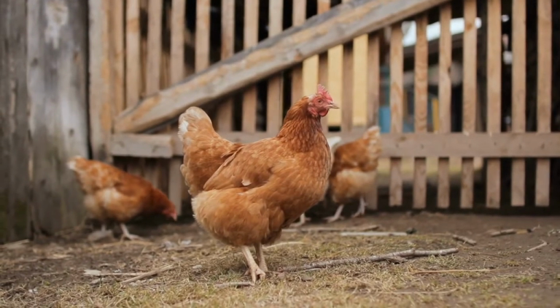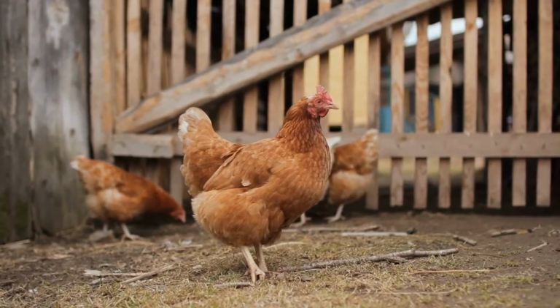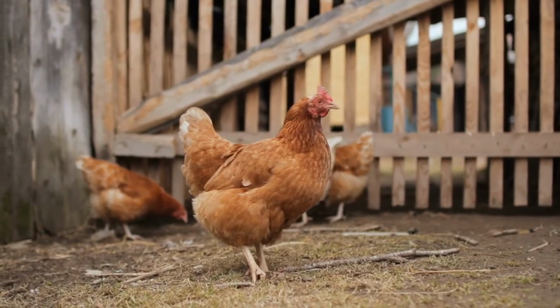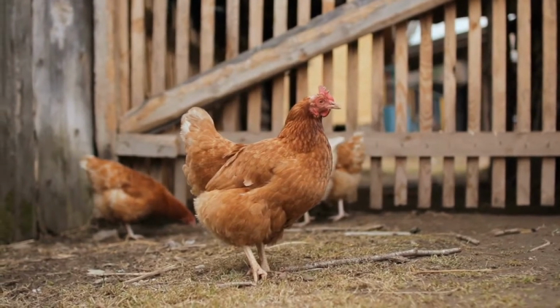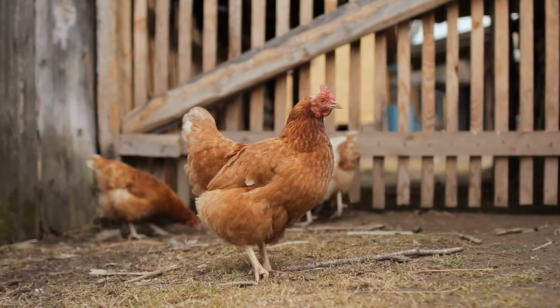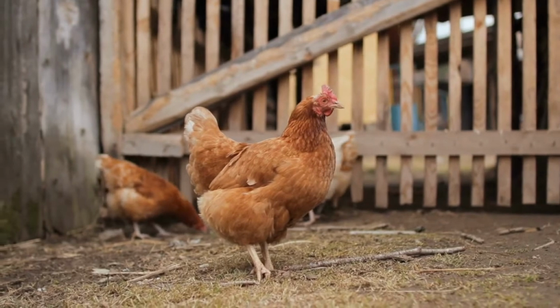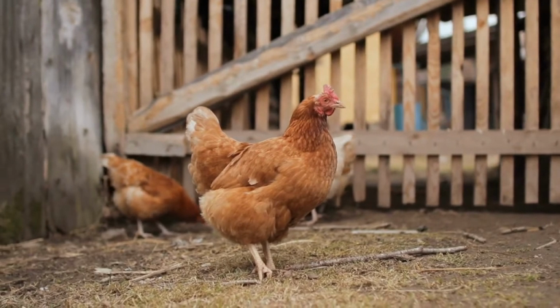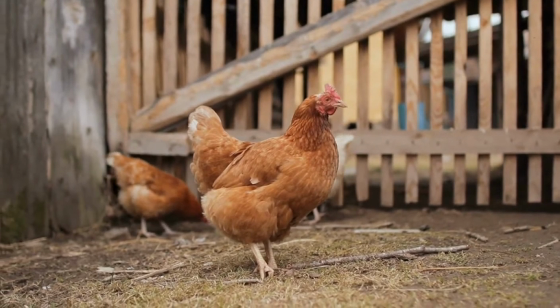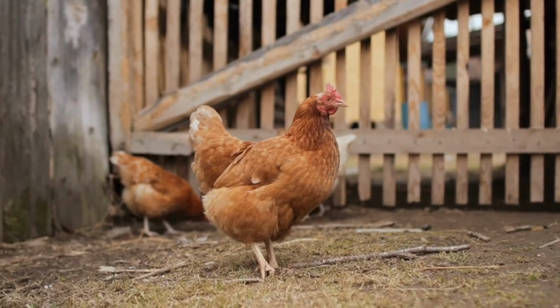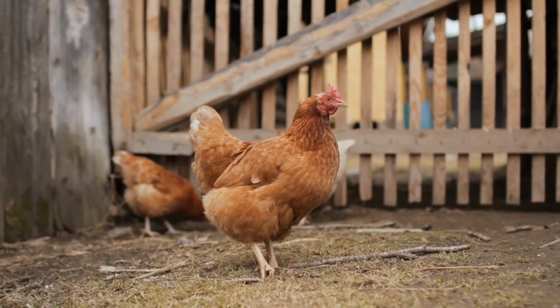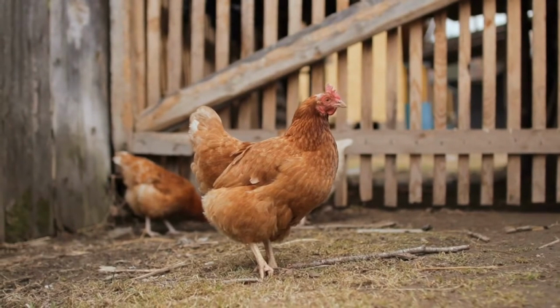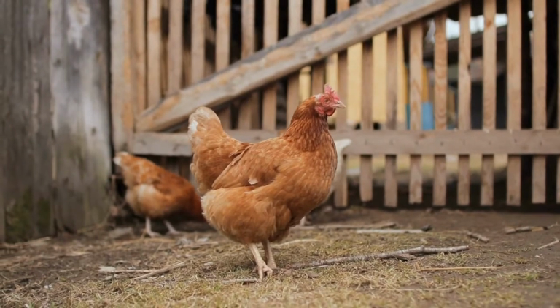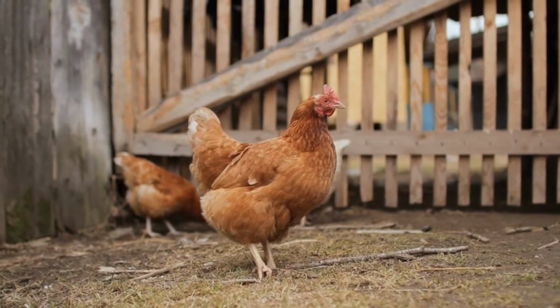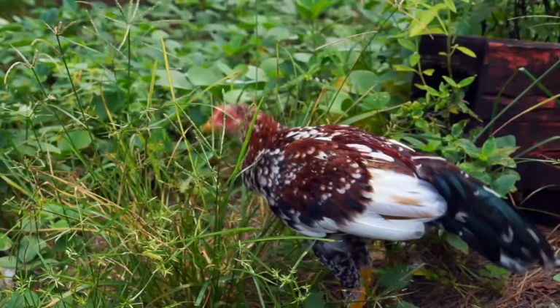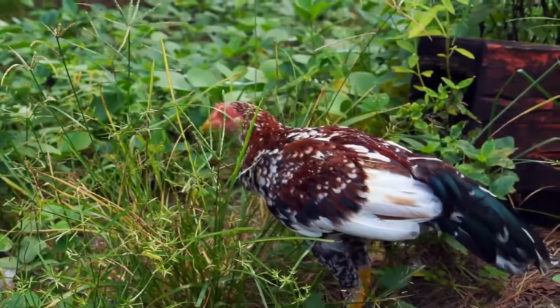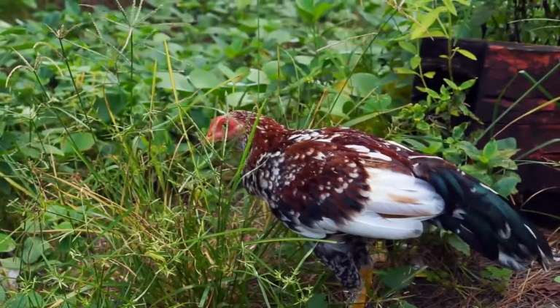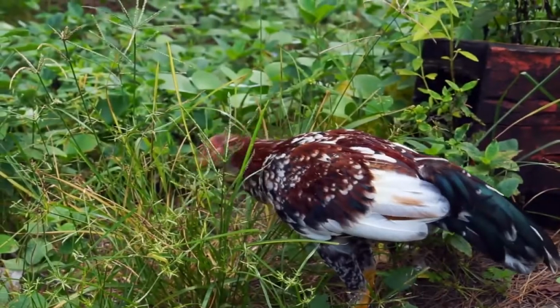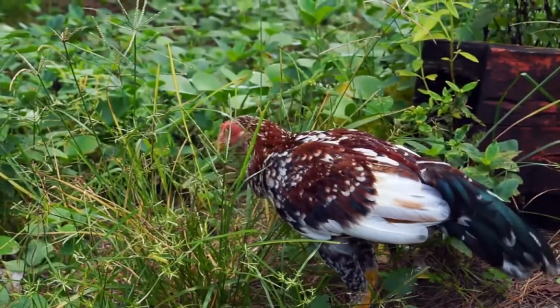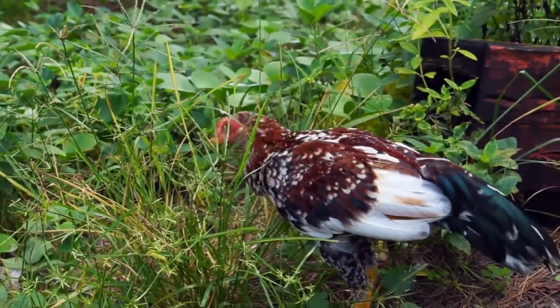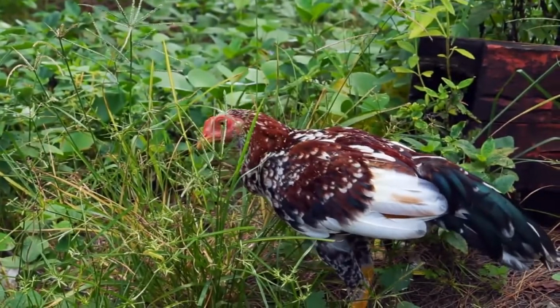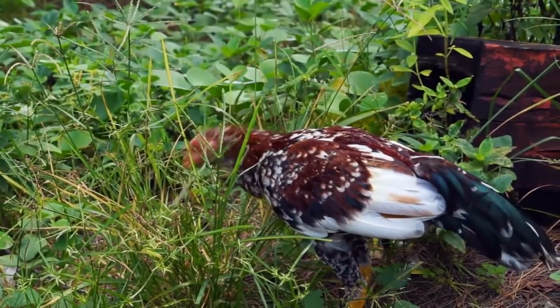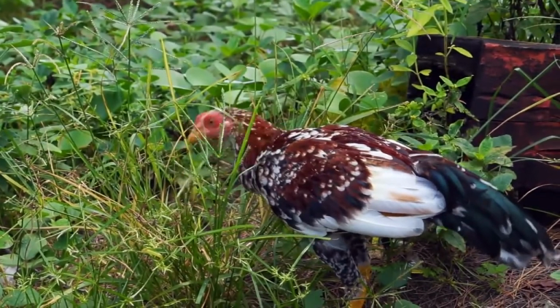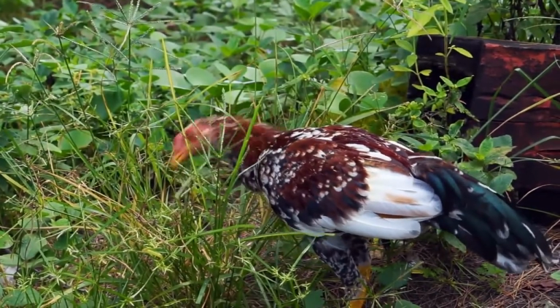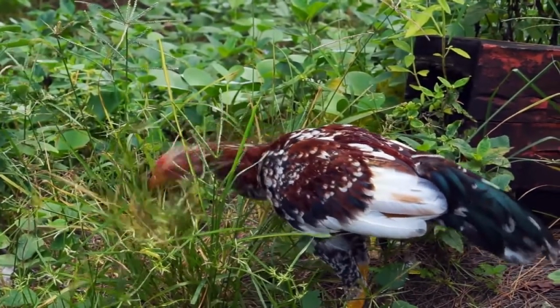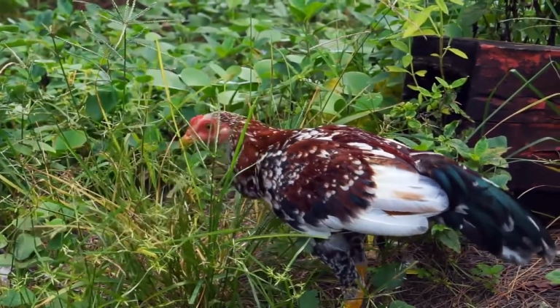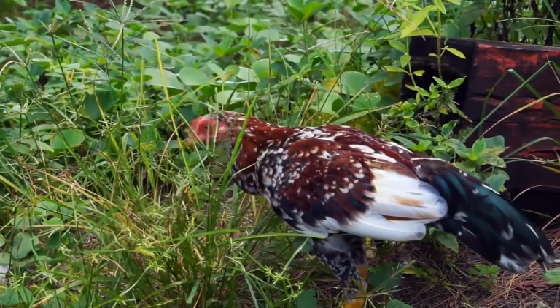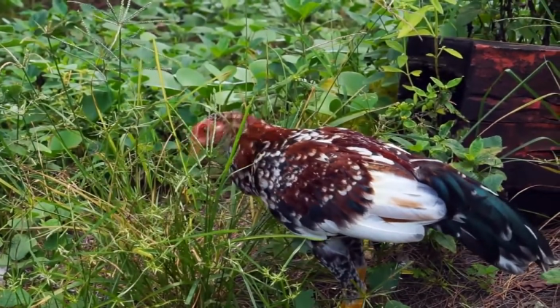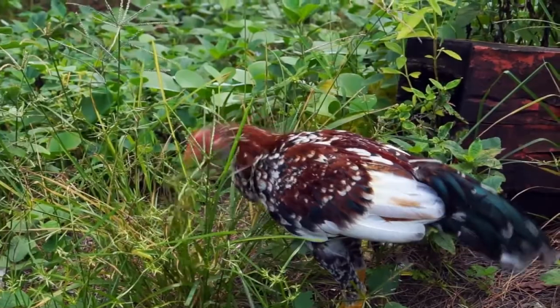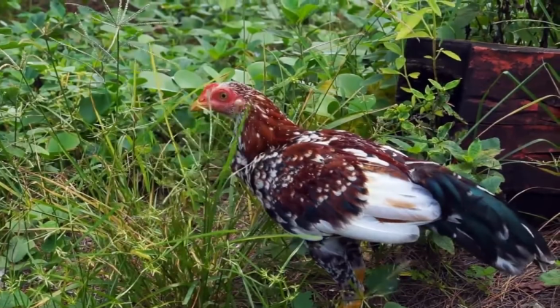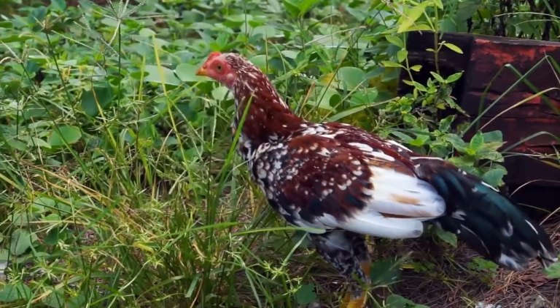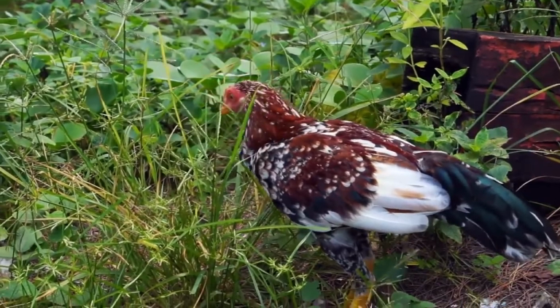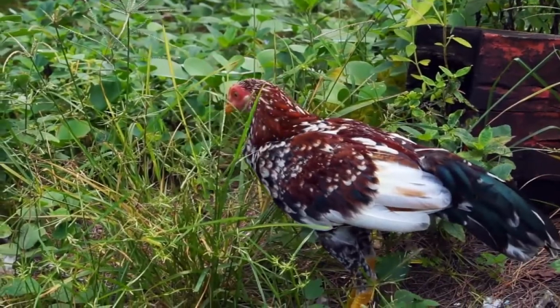On the downside, they are a free chicken dinner for every predator out there, so you'll need to keep them safe and secure to prevent losses.